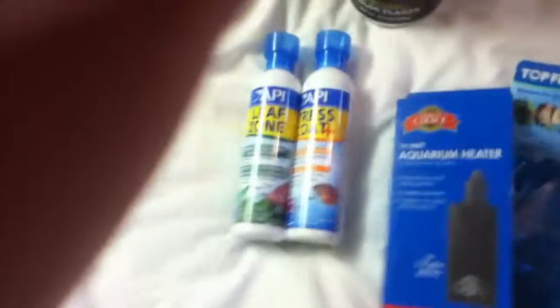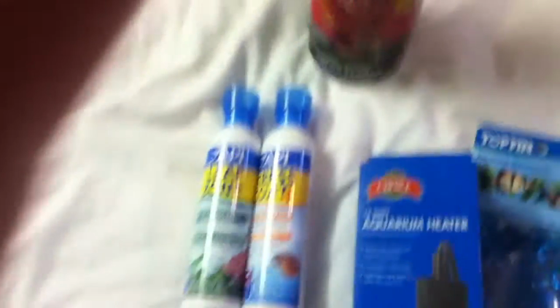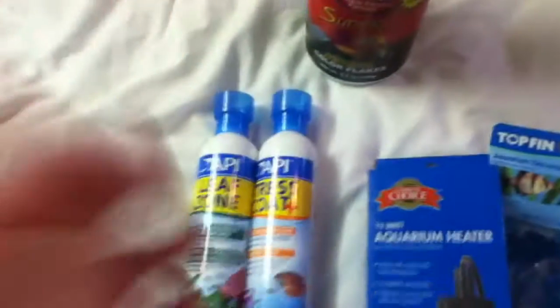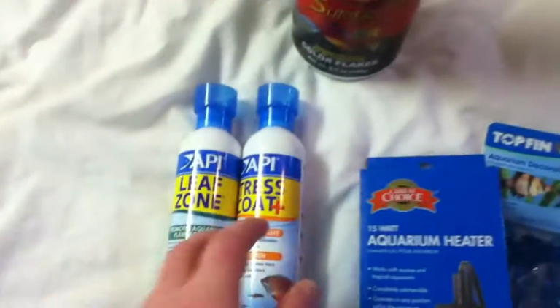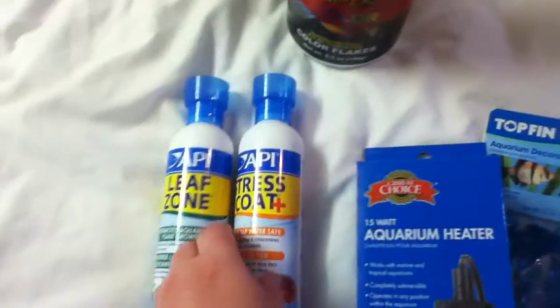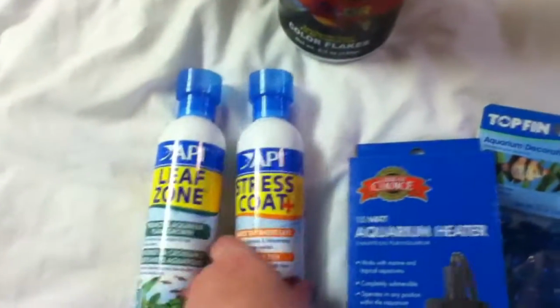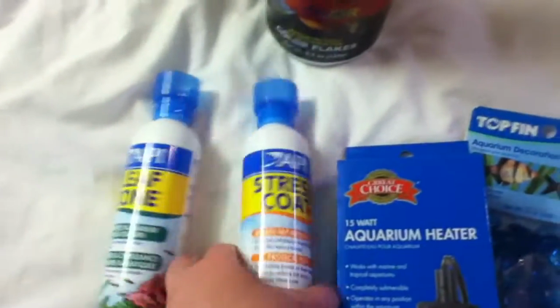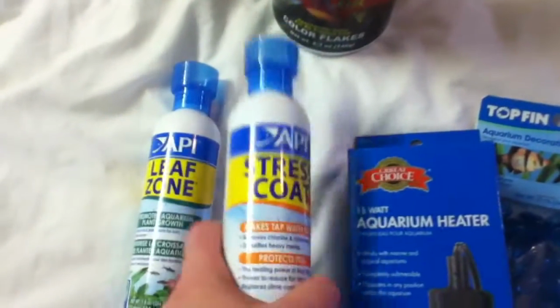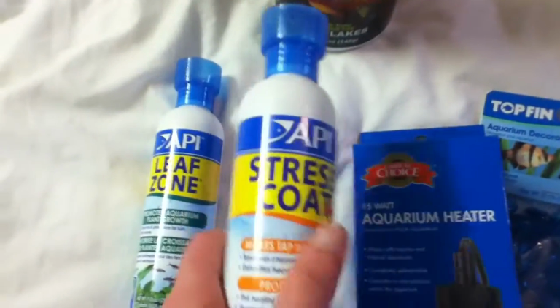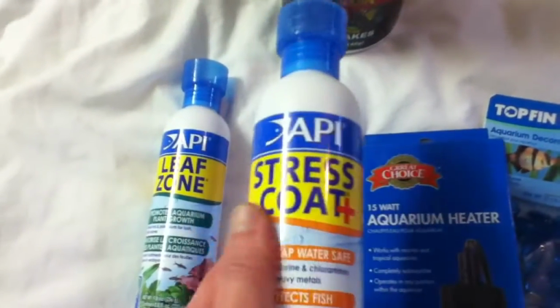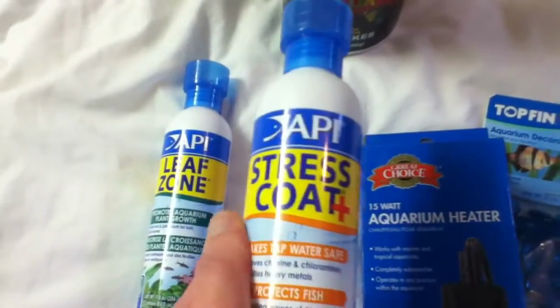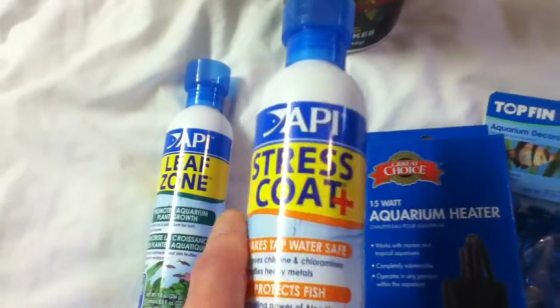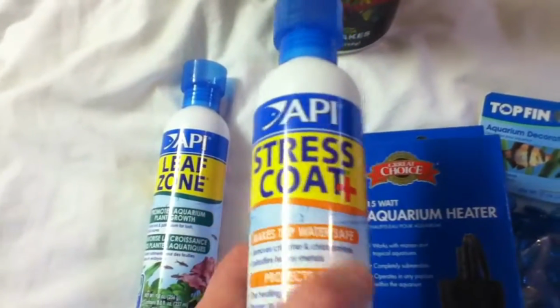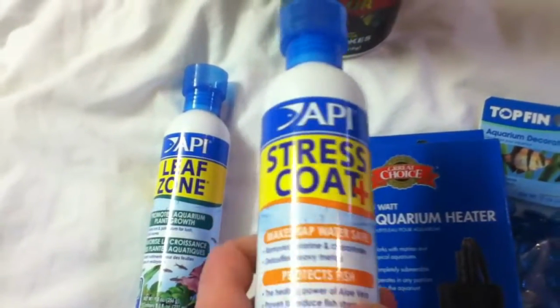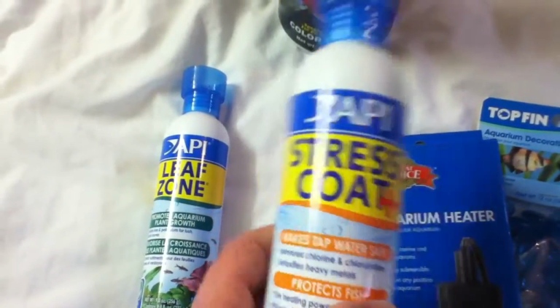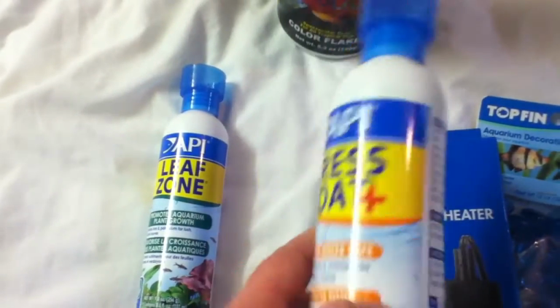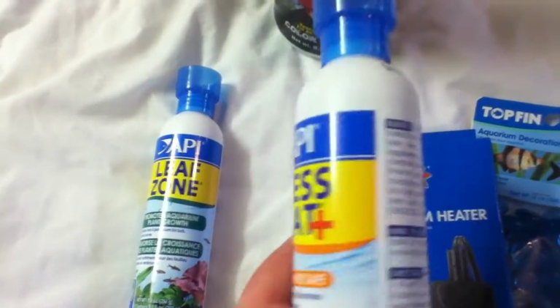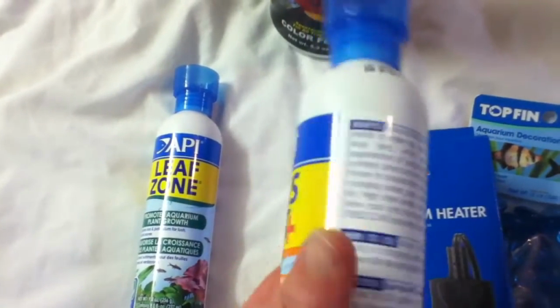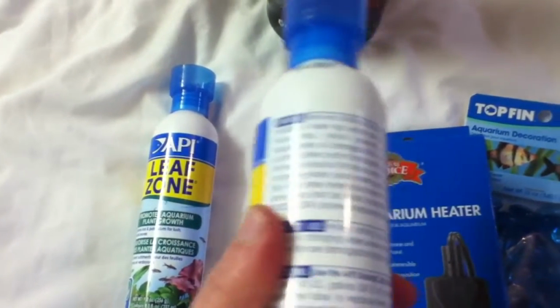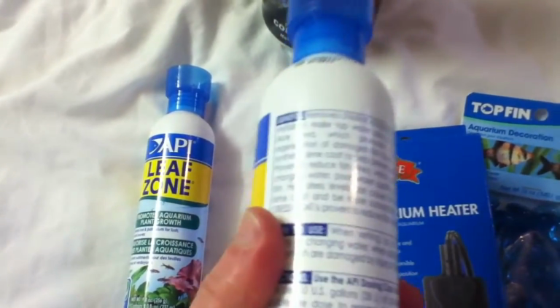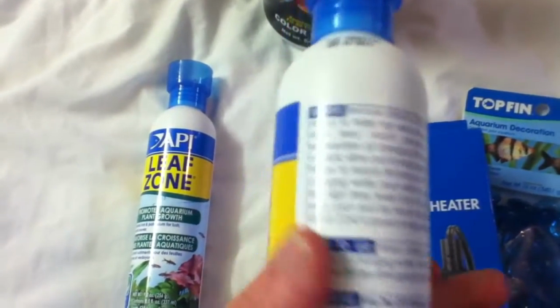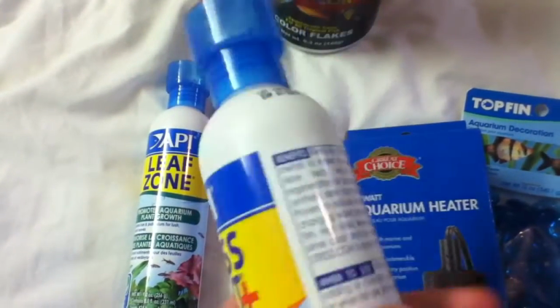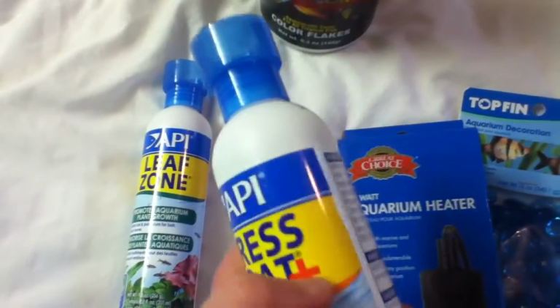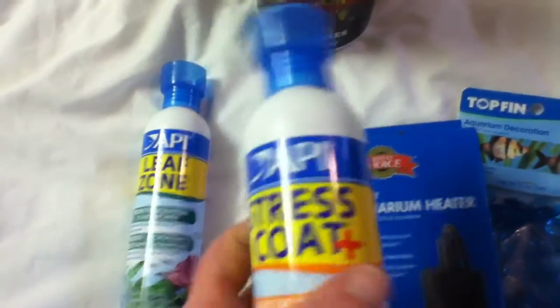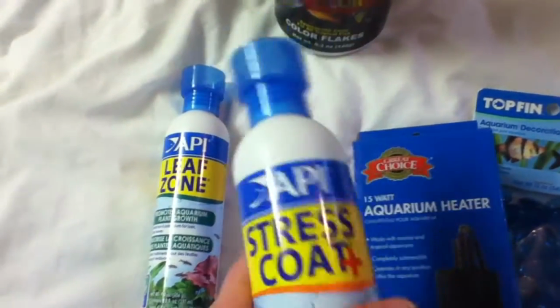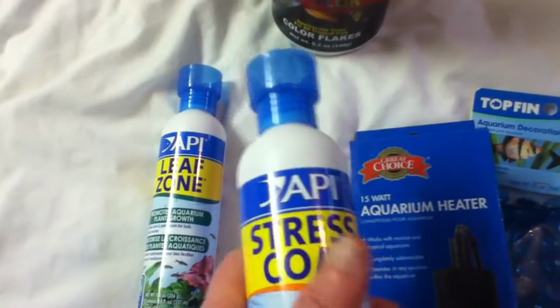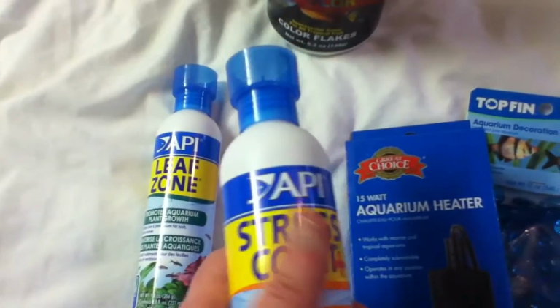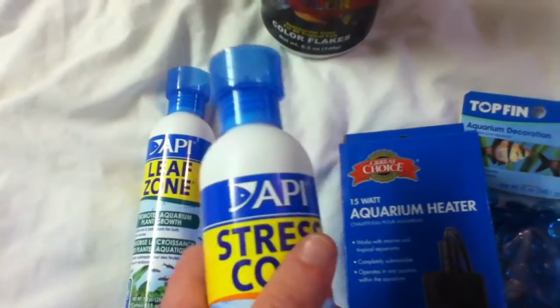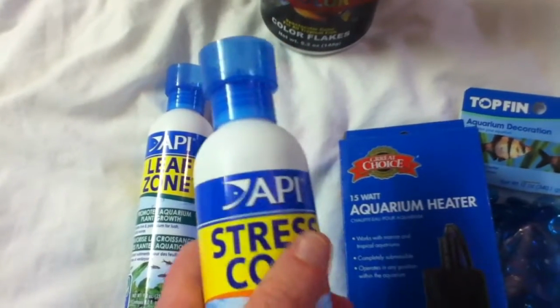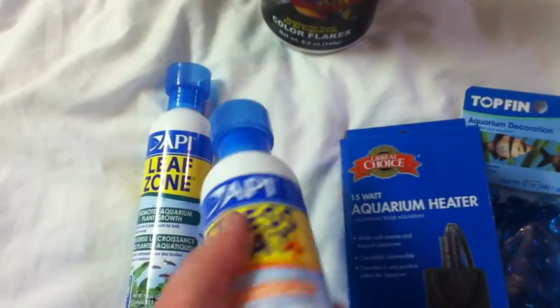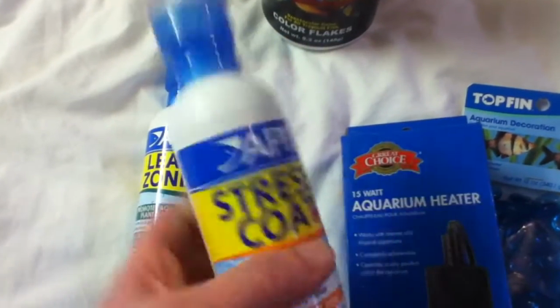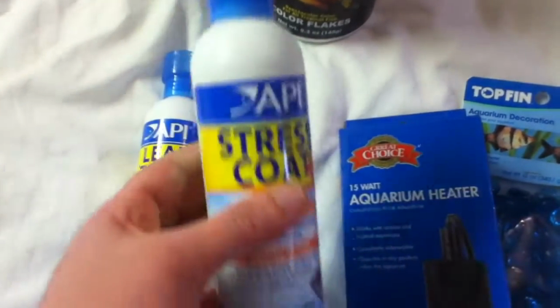Next, I bought some stress coat. I bought a small one last time and it's pretty much empty now, so I bought a new one.